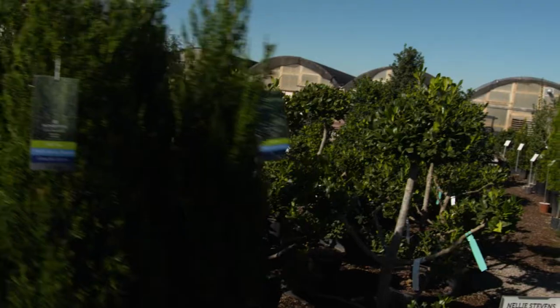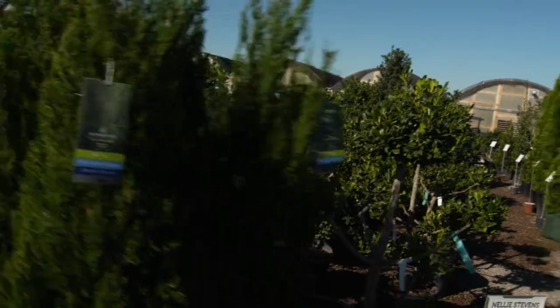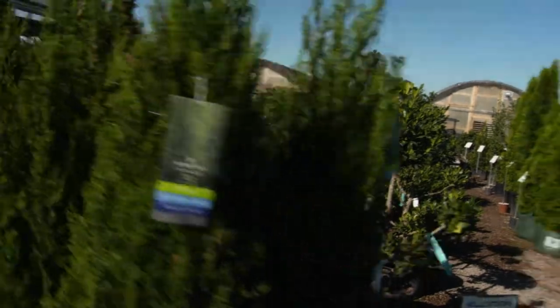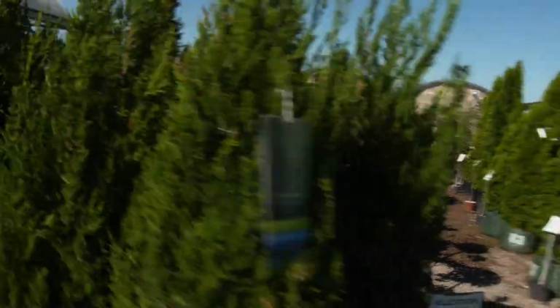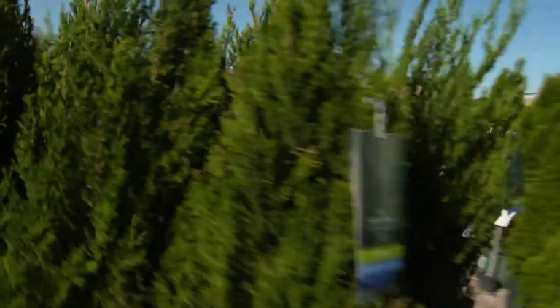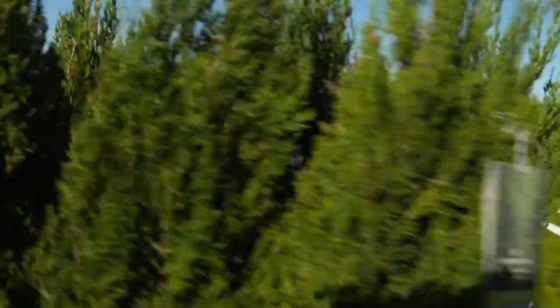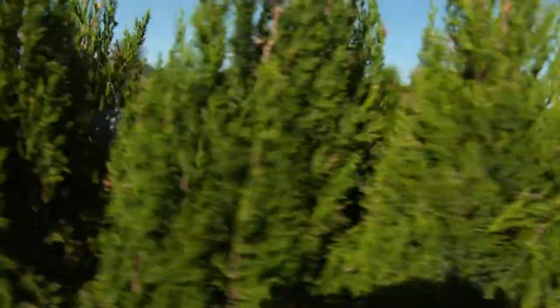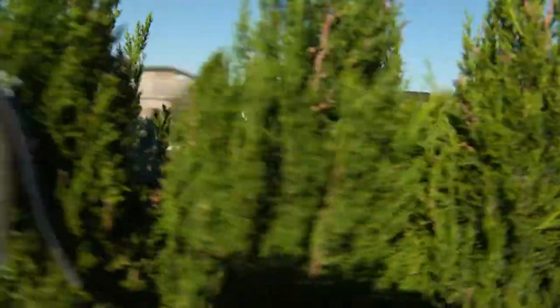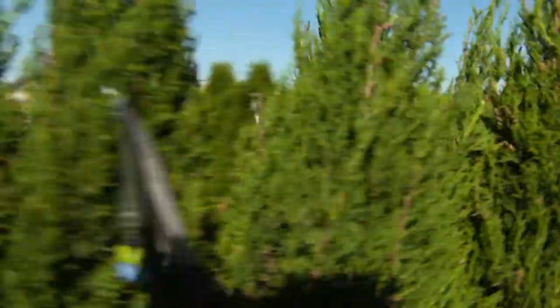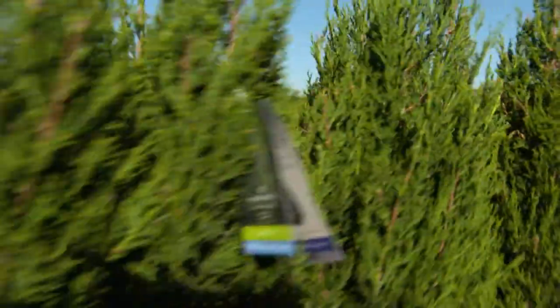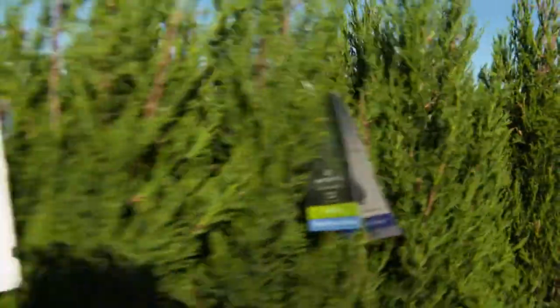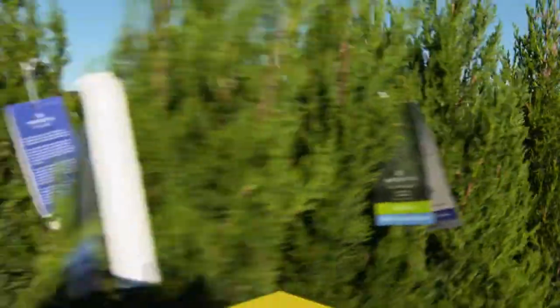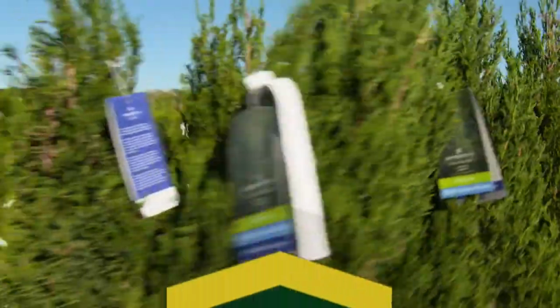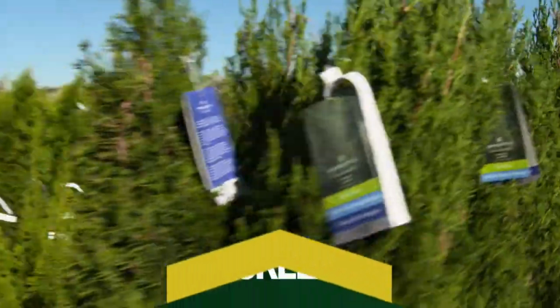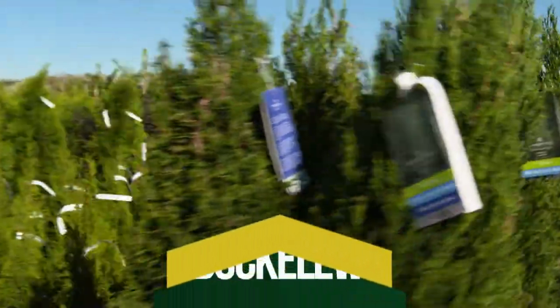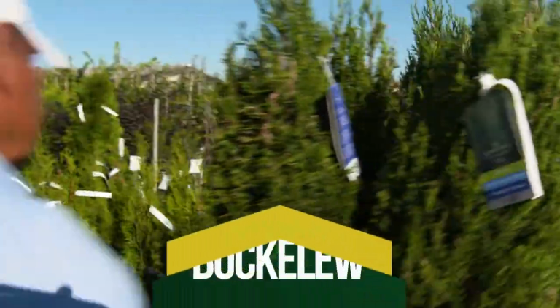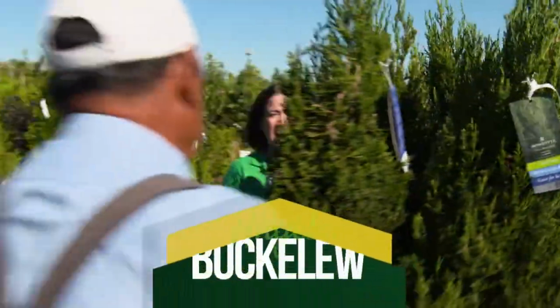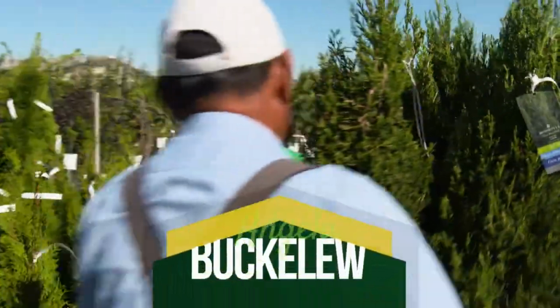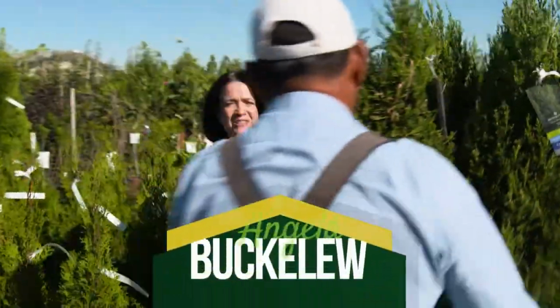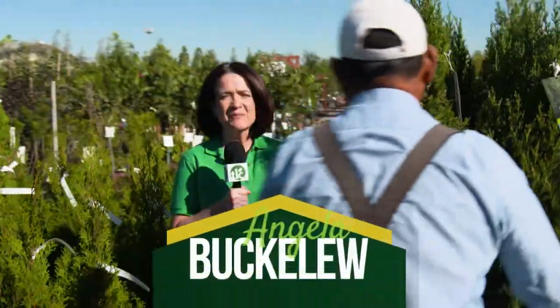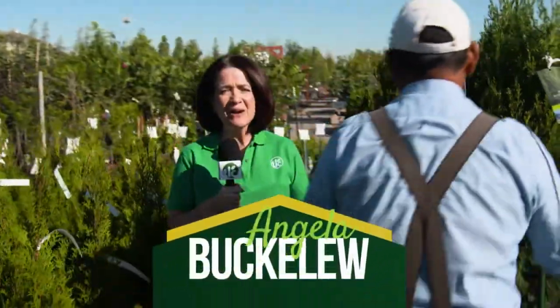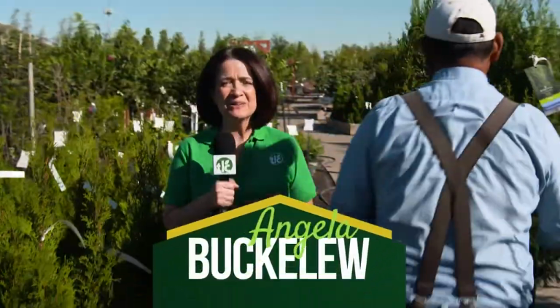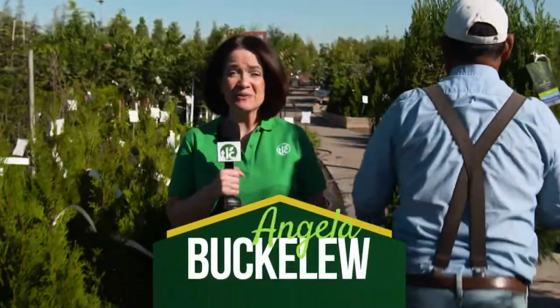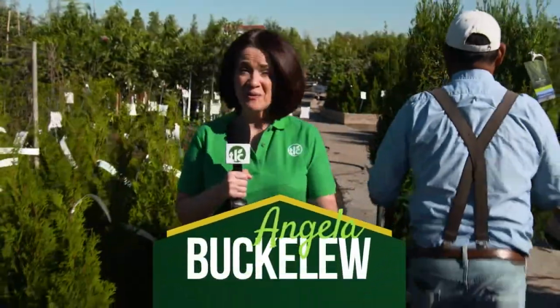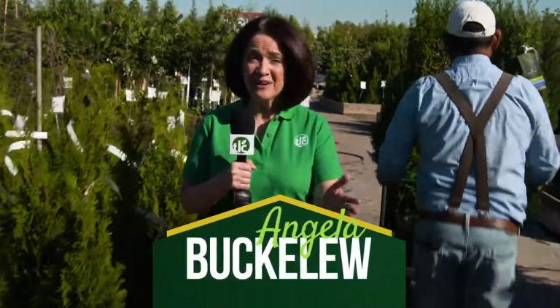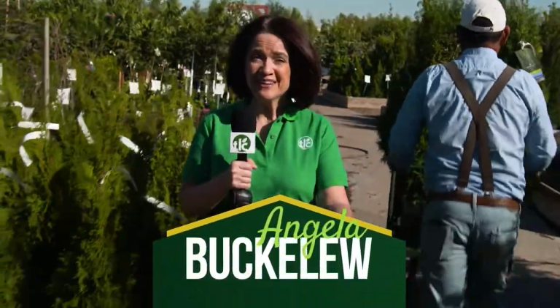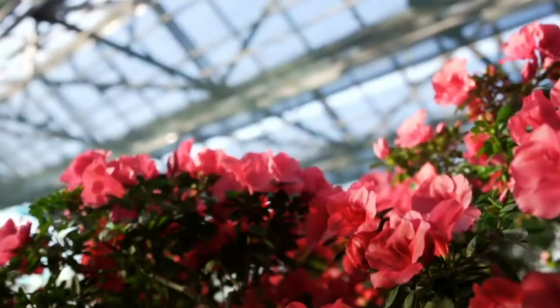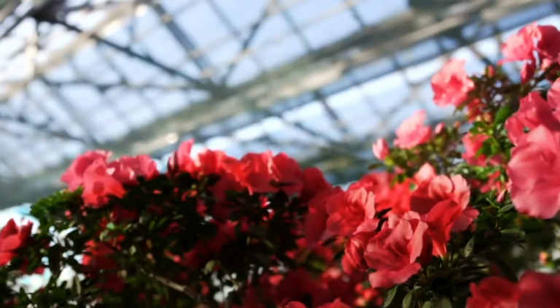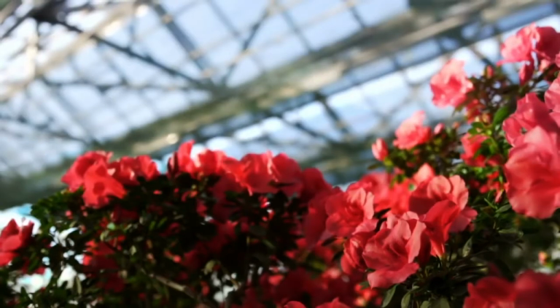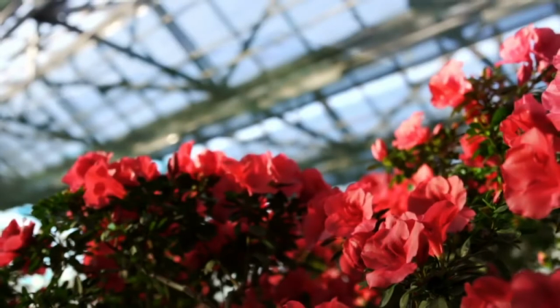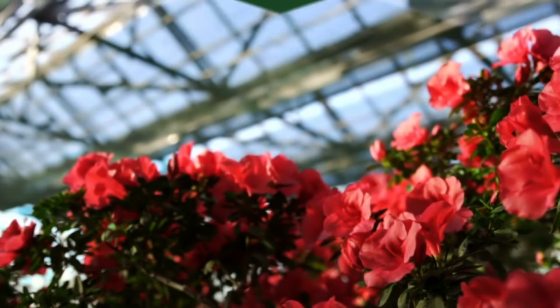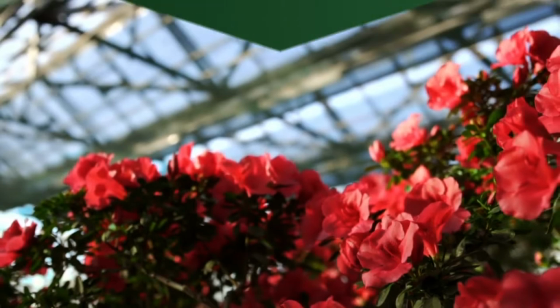It's fall and it's time for trees! I'm Angela Buckaloo and we're In The Greenhouse.